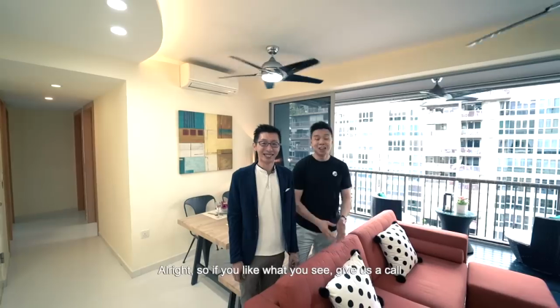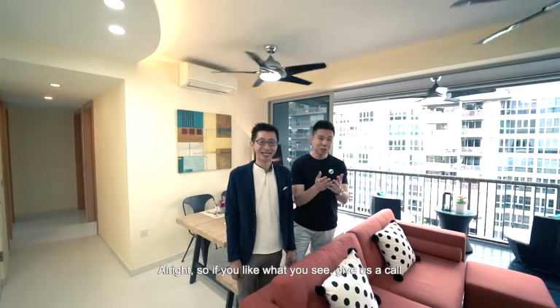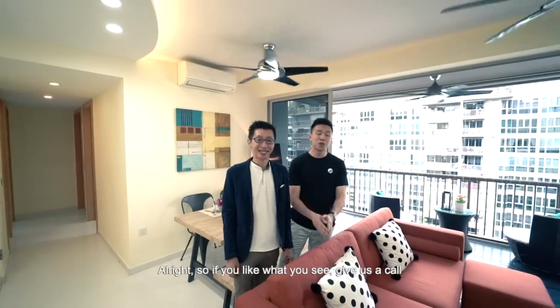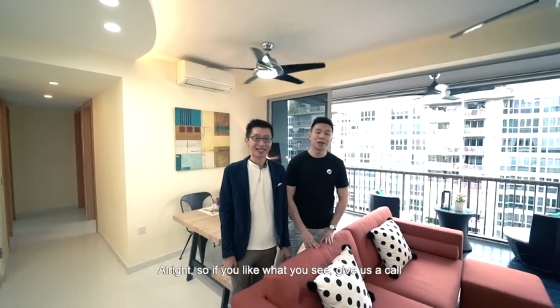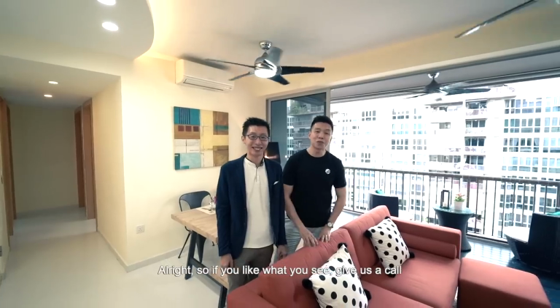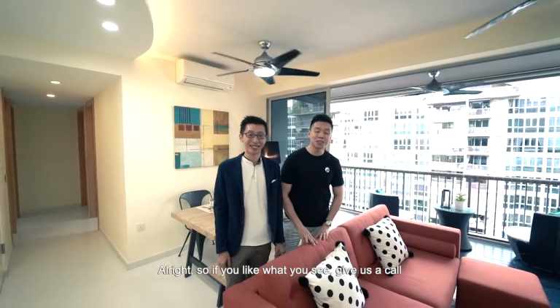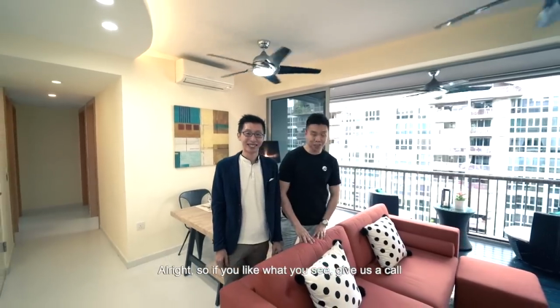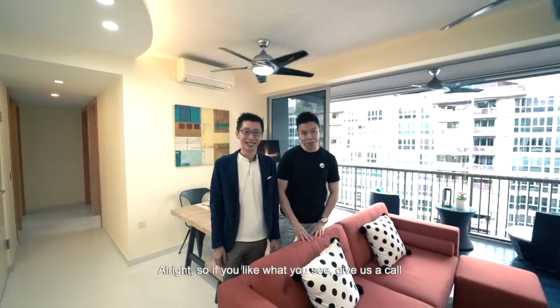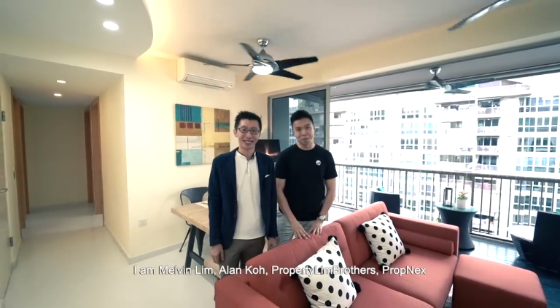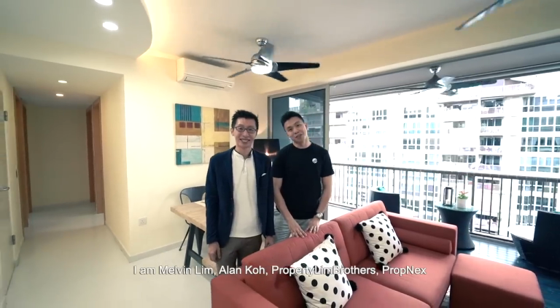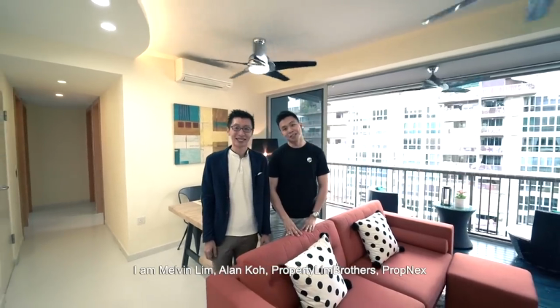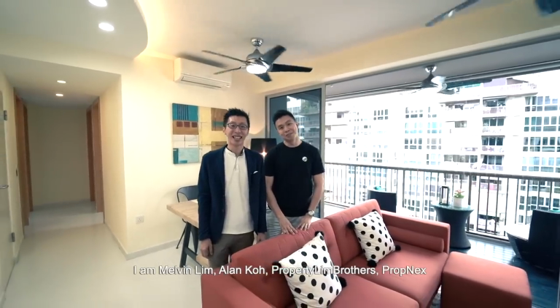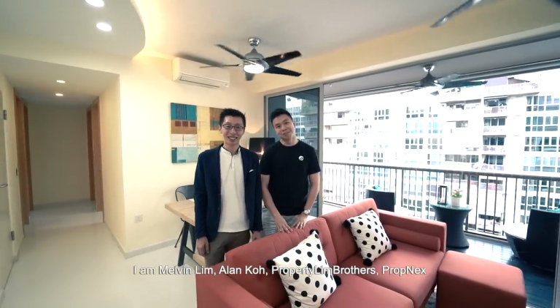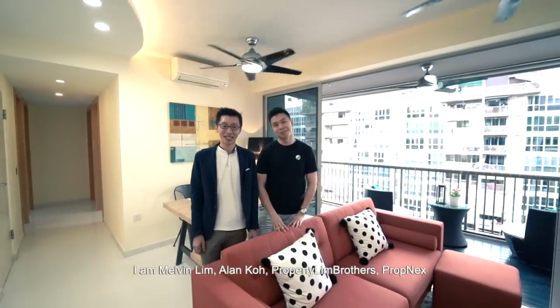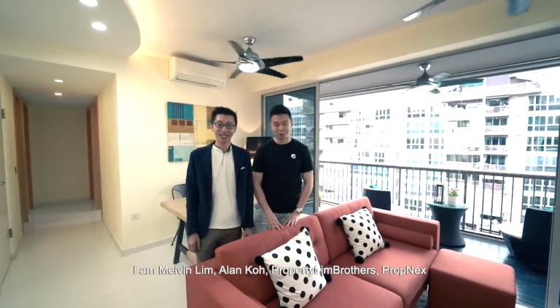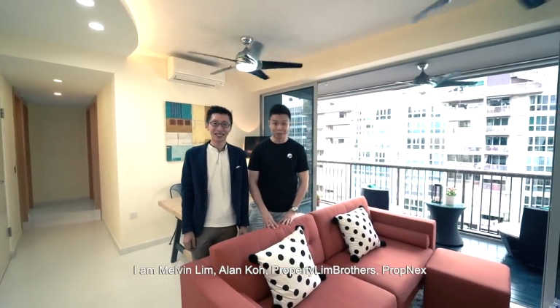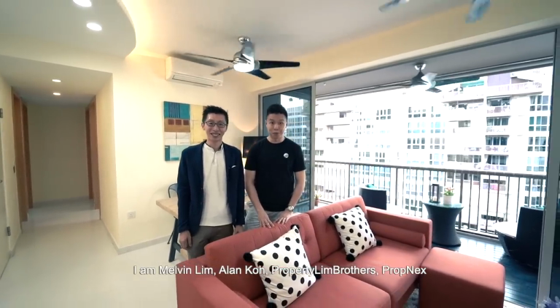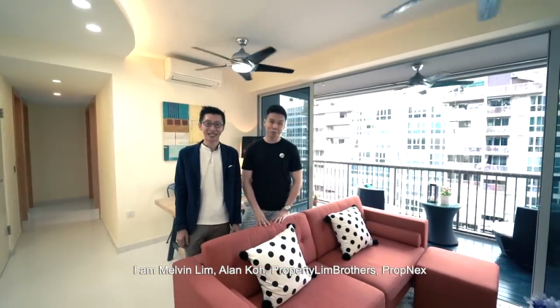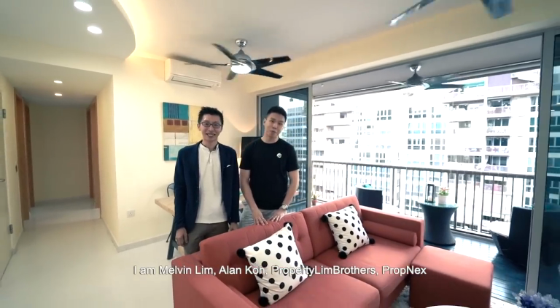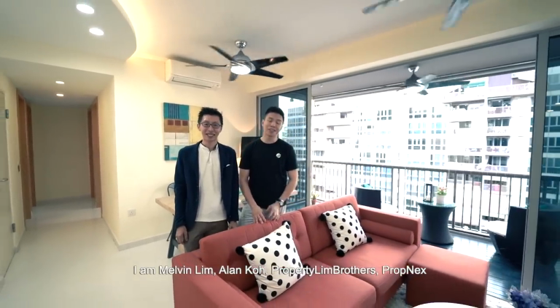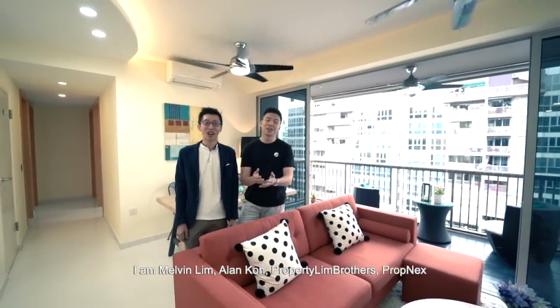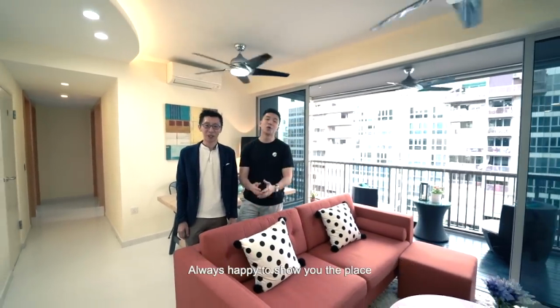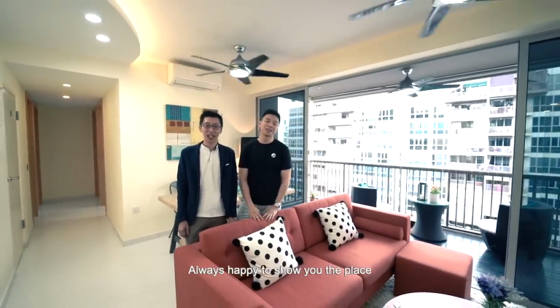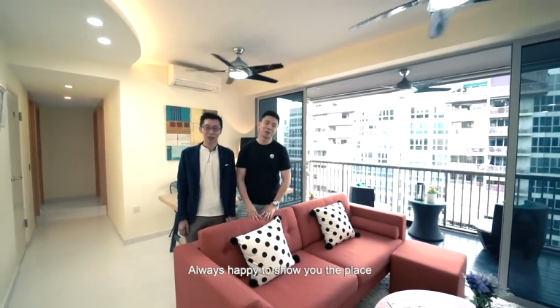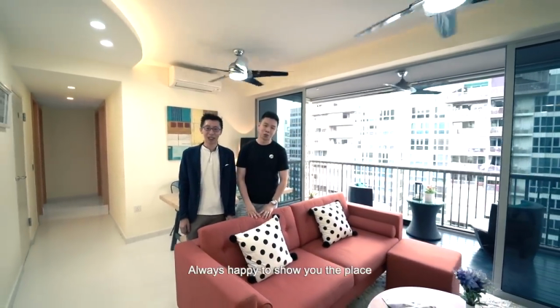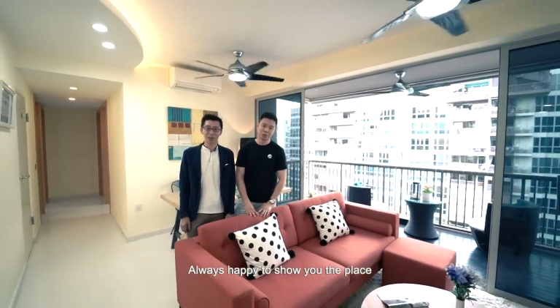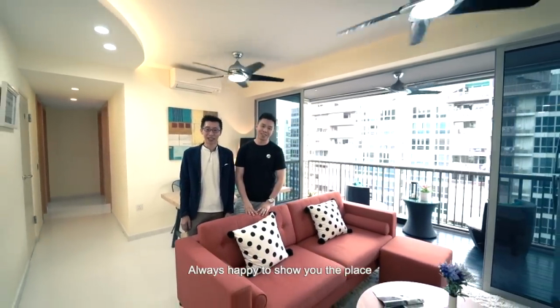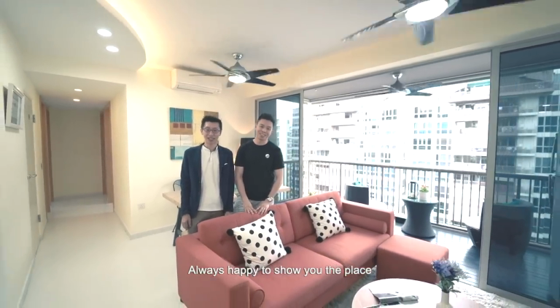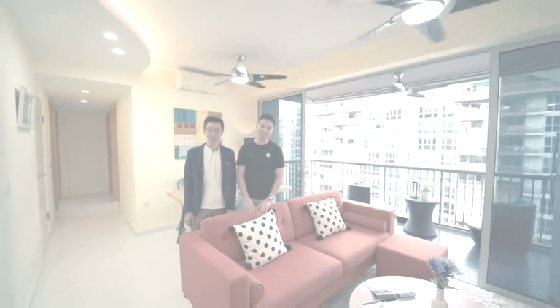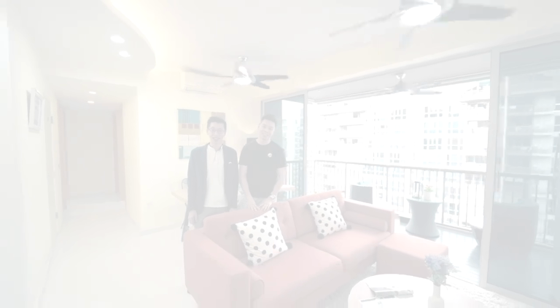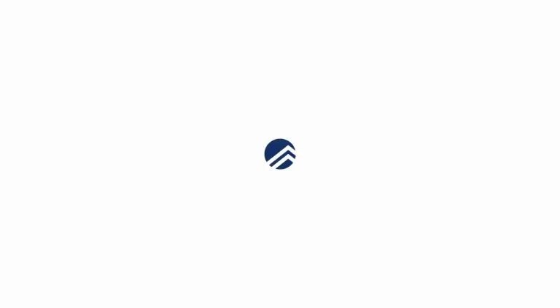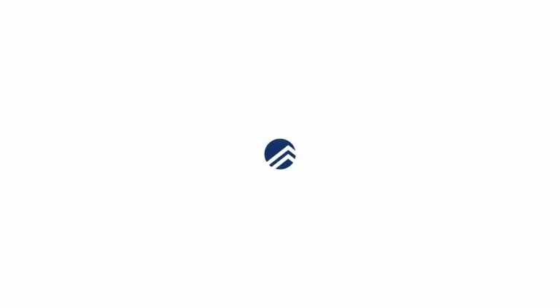Alright, if you like what you see, give us a call. I'm Melvin Lim, and with me is Alan Koh from PropNex — always happy to show you the place.